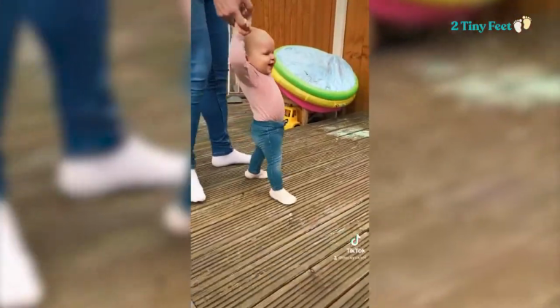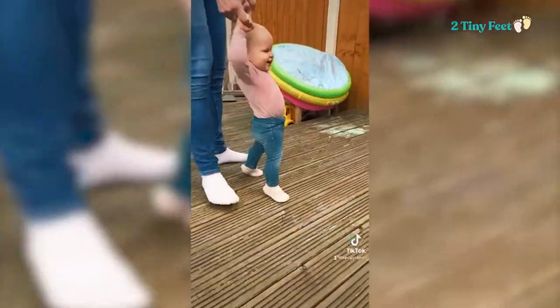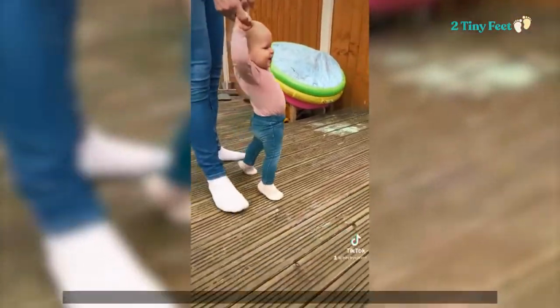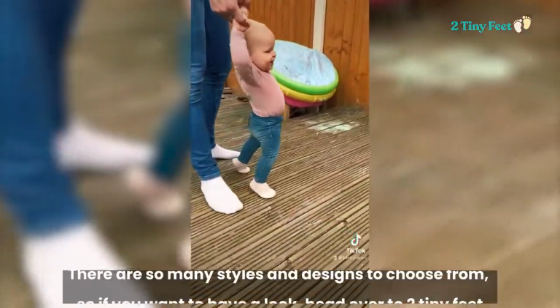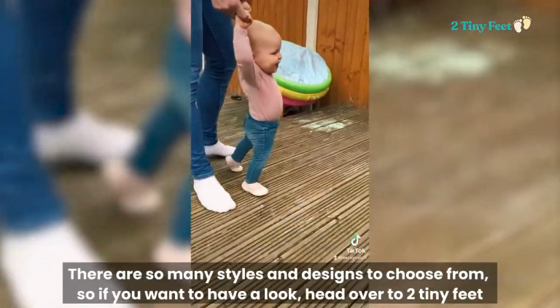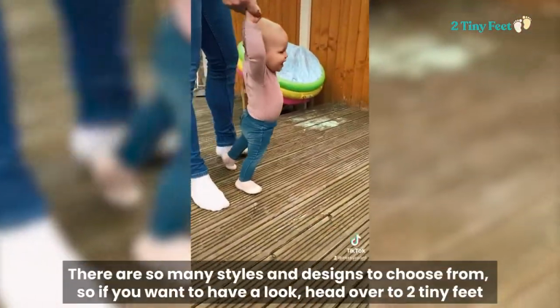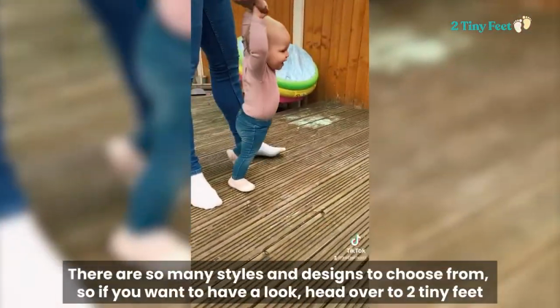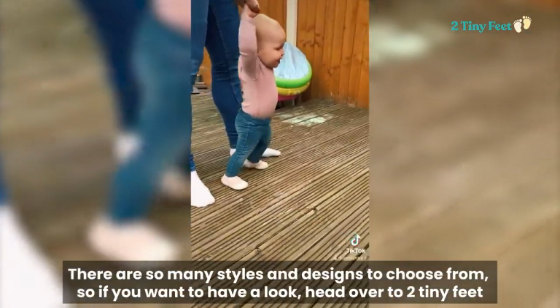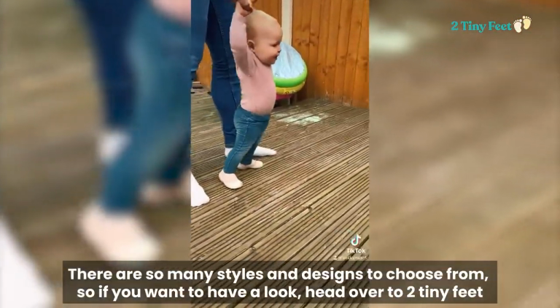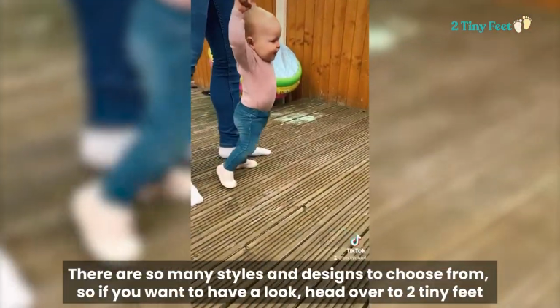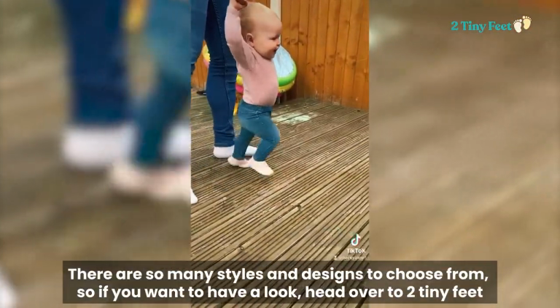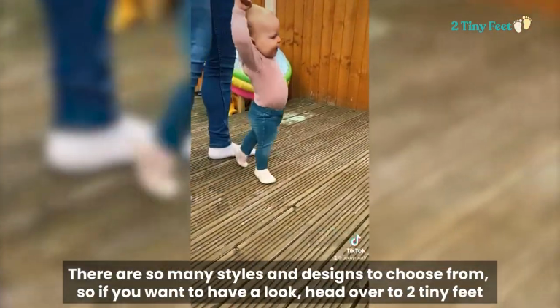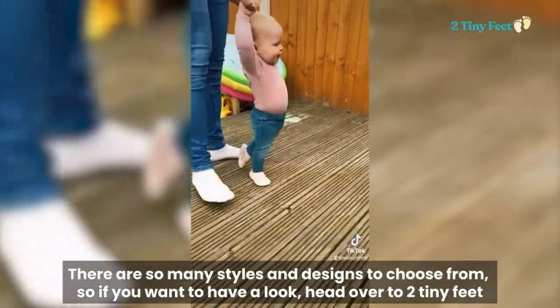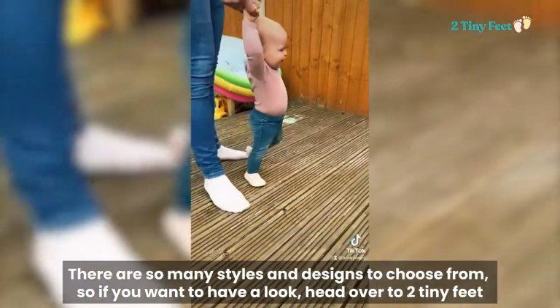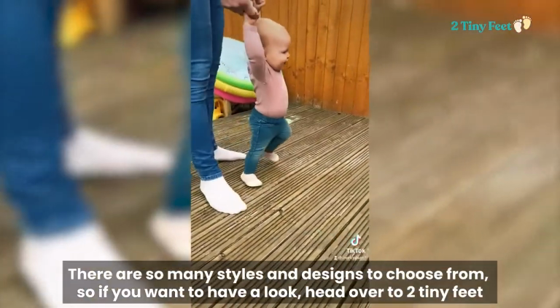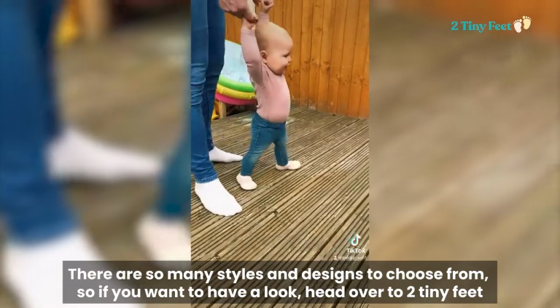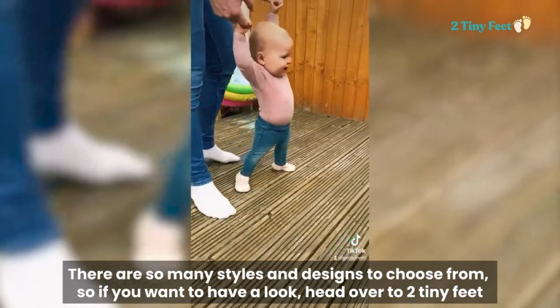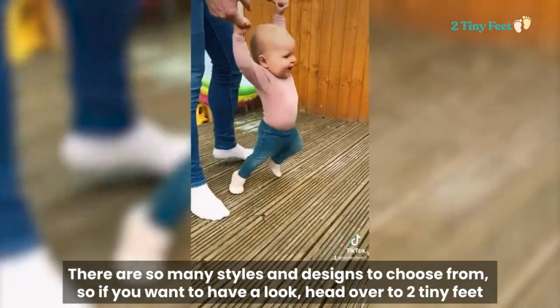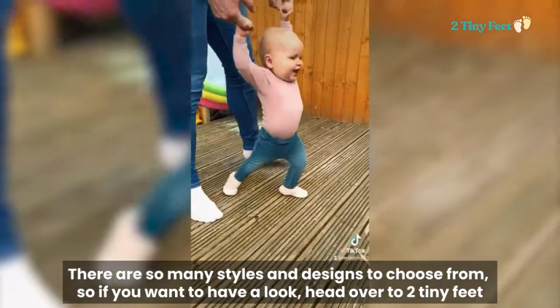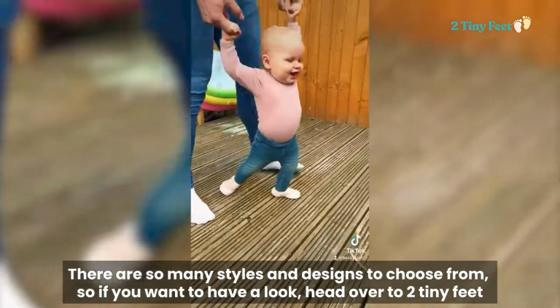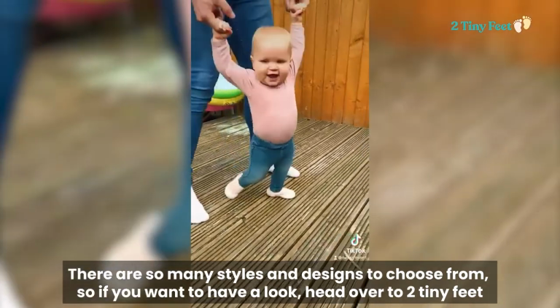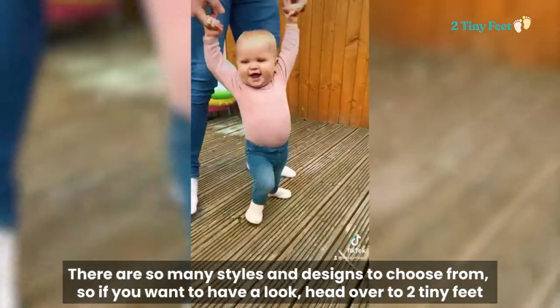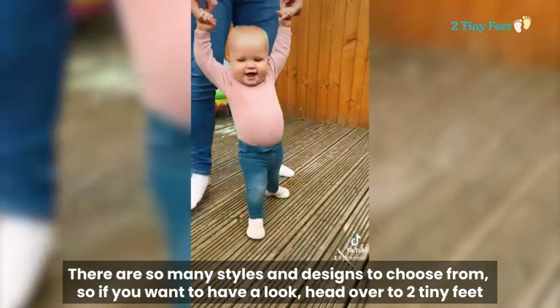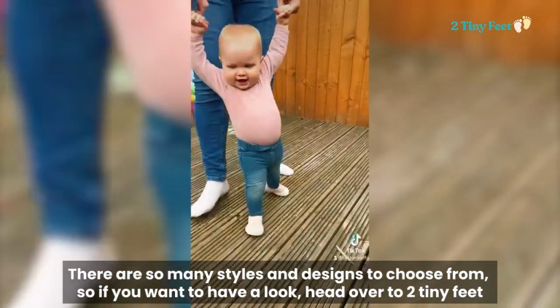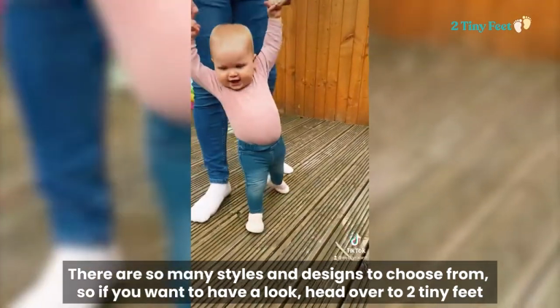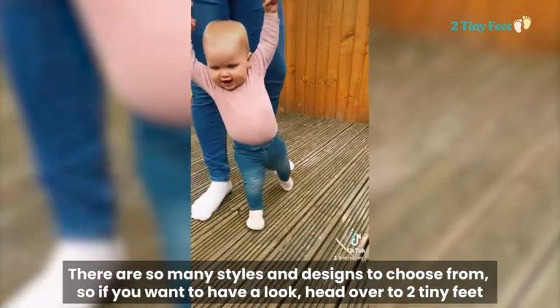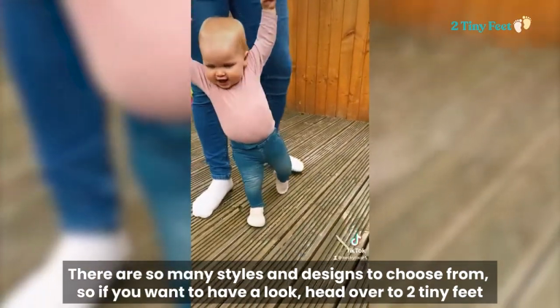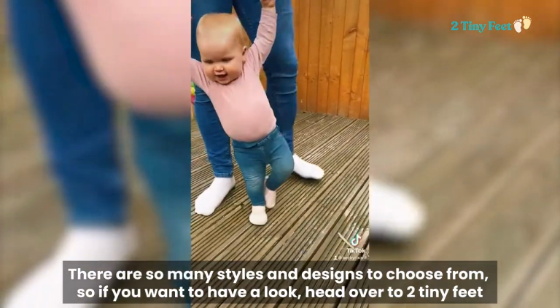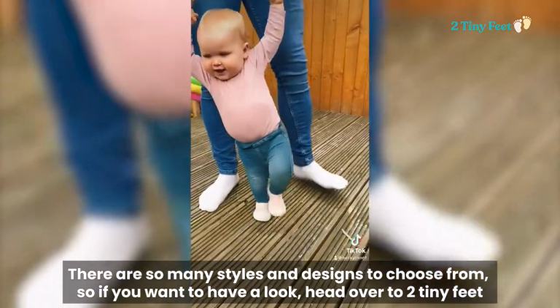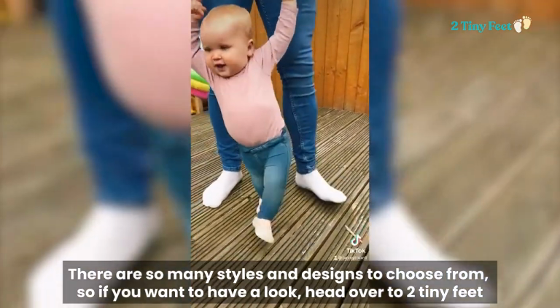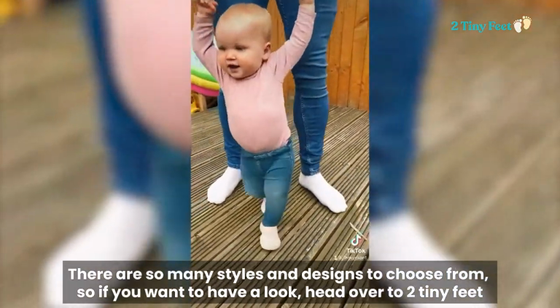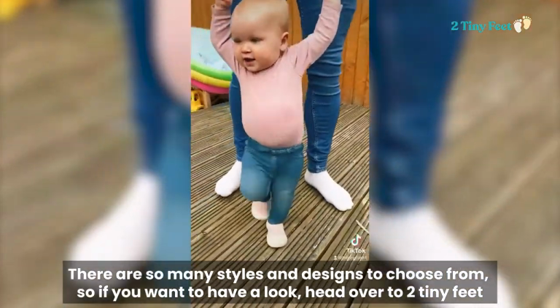There are so many styles and designs to choose from, so if you want to have a look, head over to Two Tiny Feet.